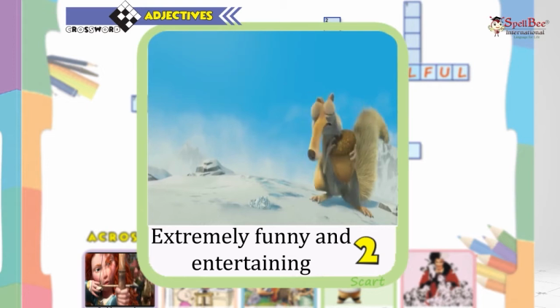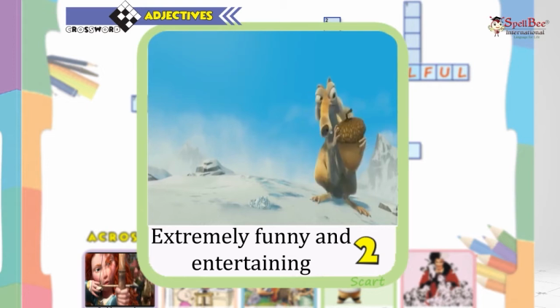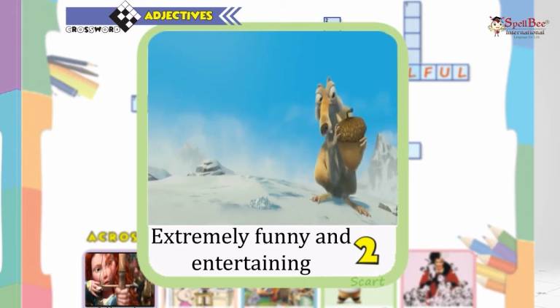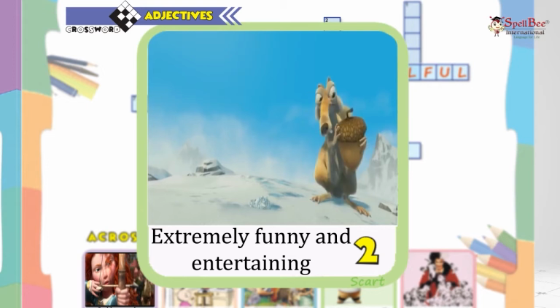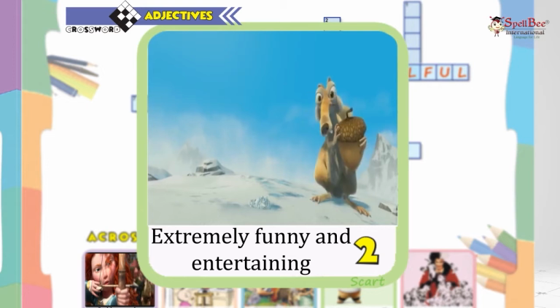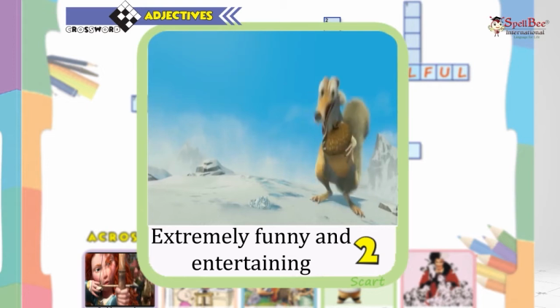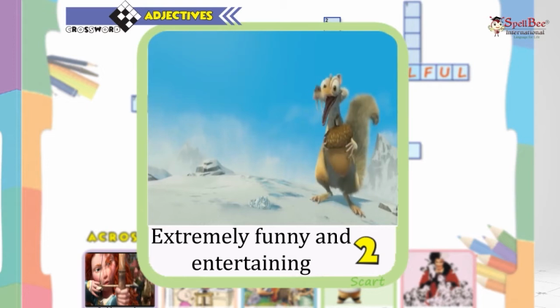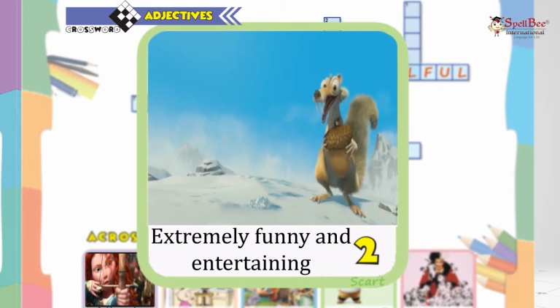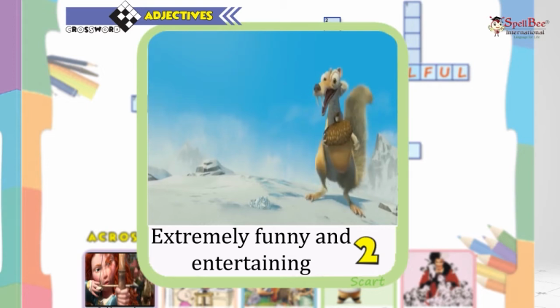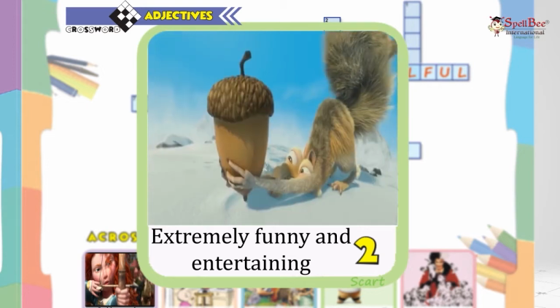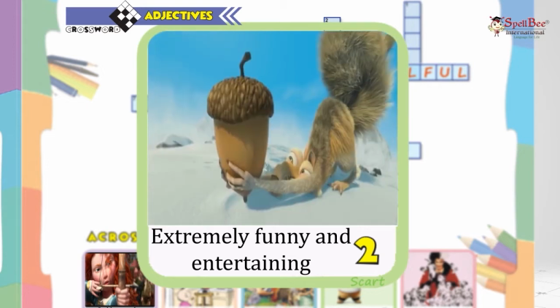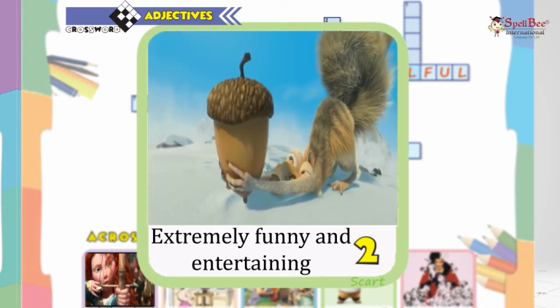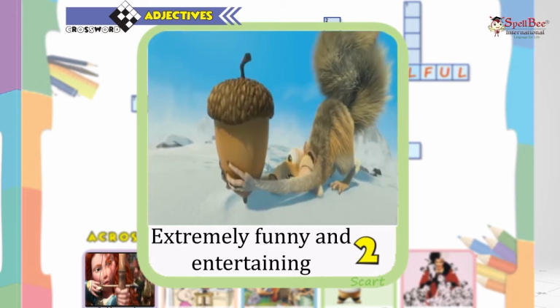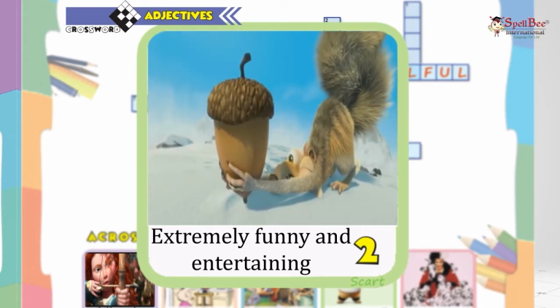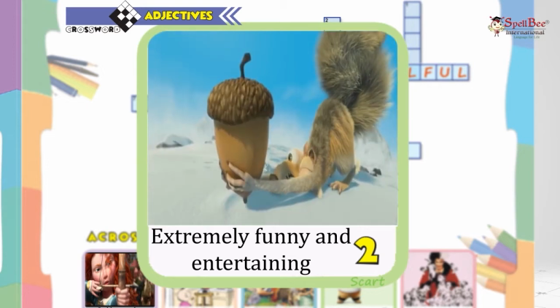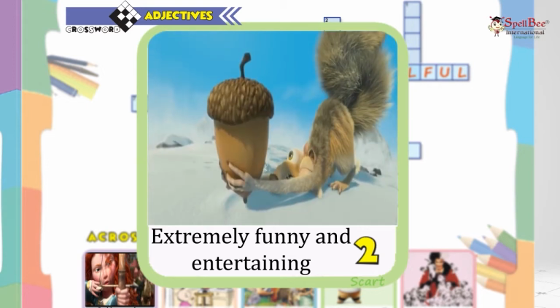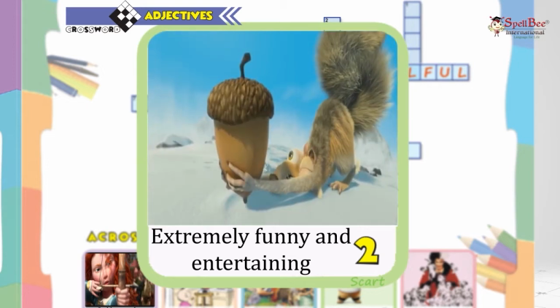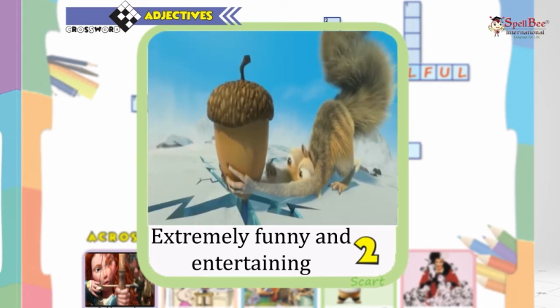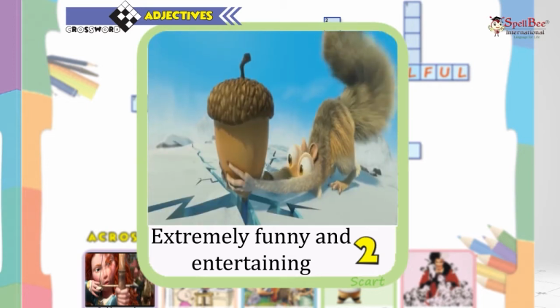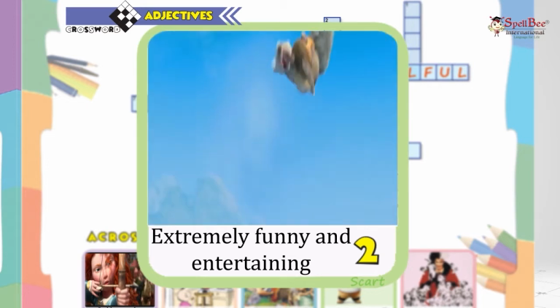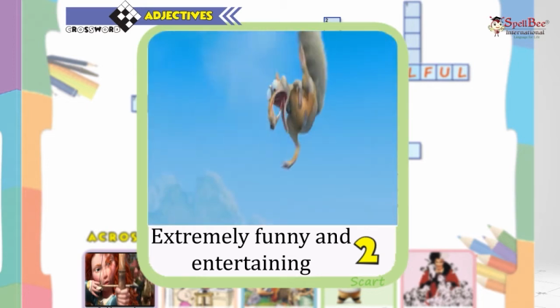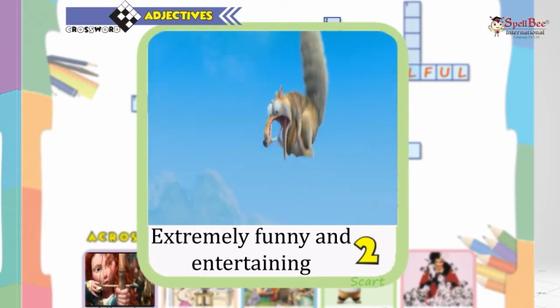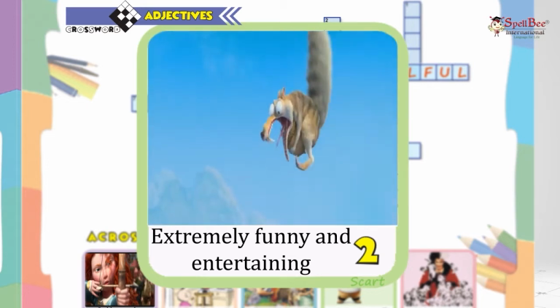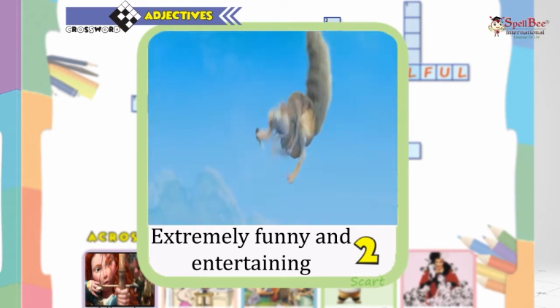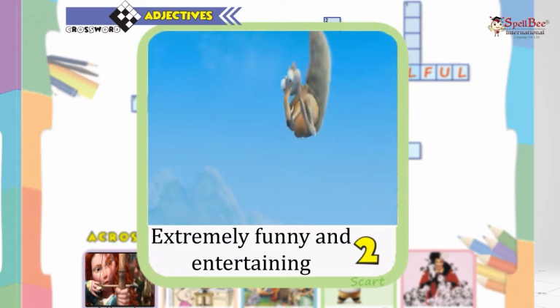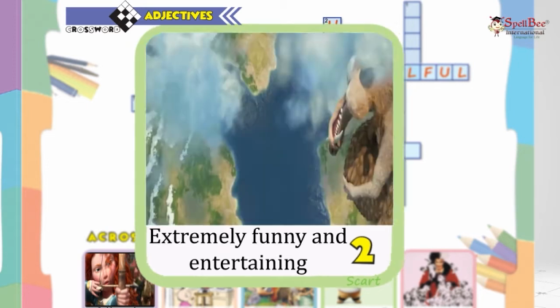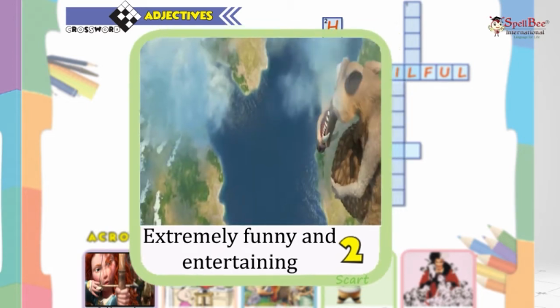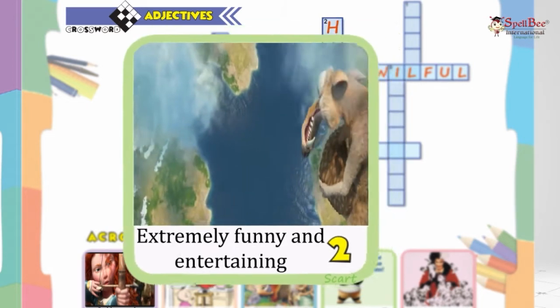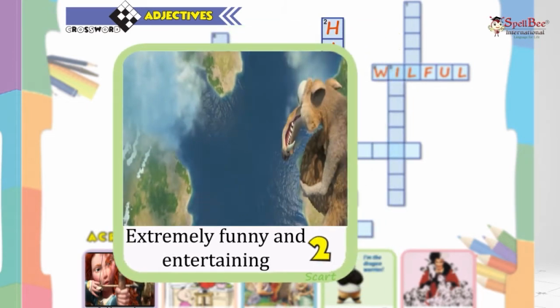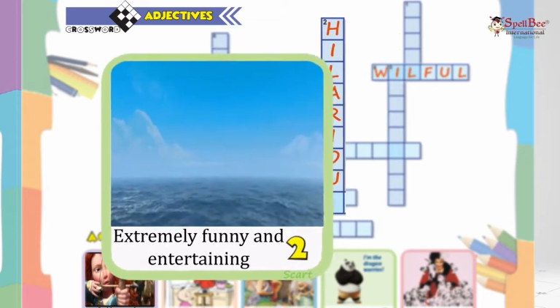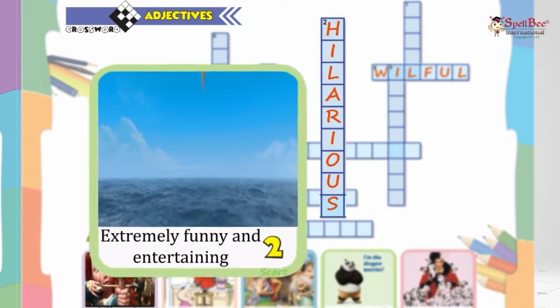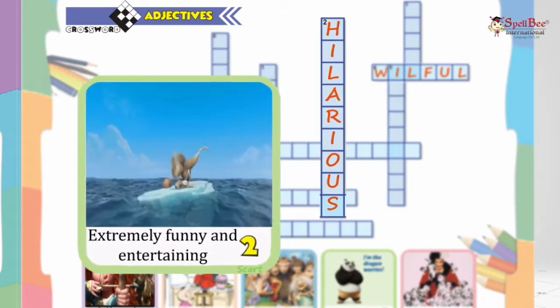This is Scrat, the sabre-toothed squirrel from Ice Age. It was hilarious!